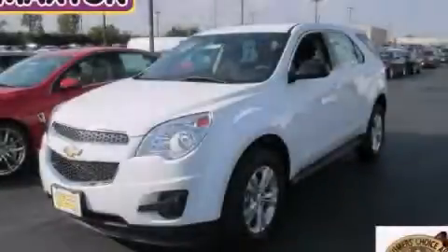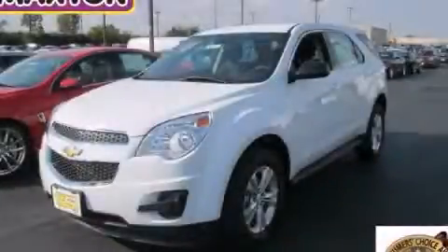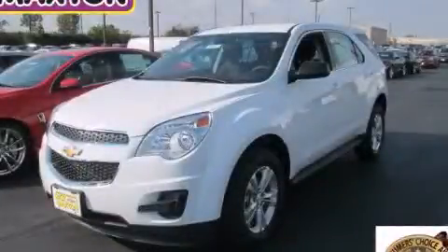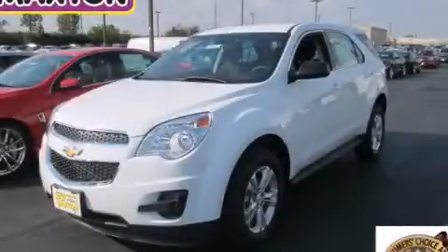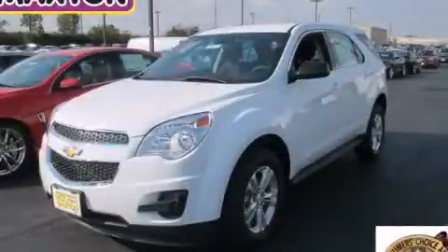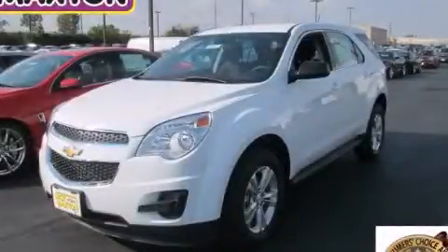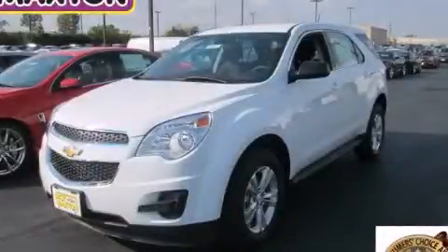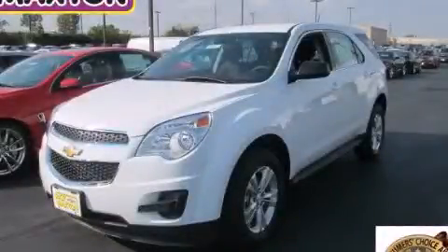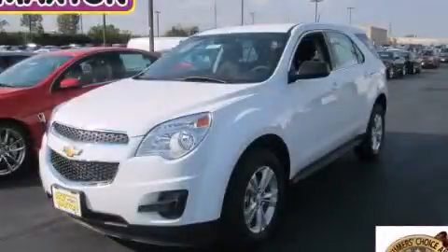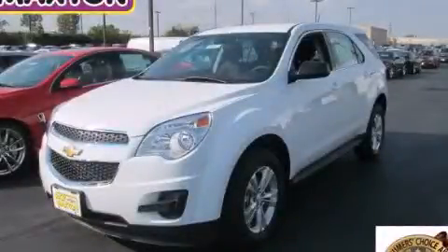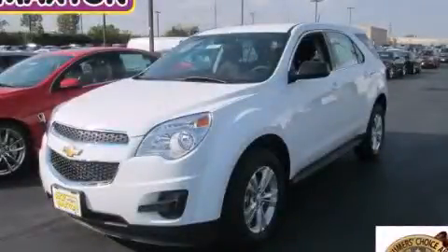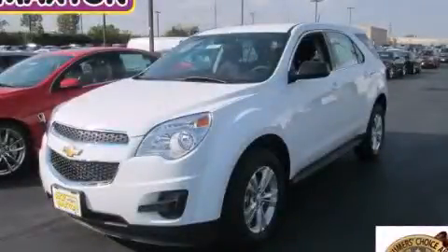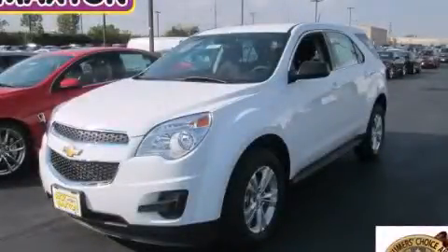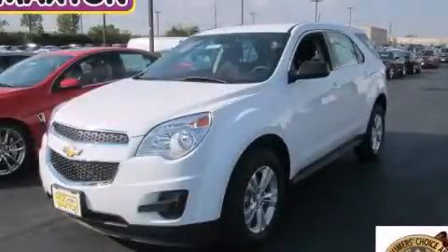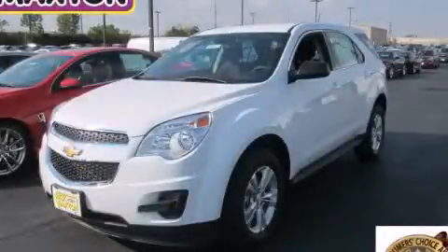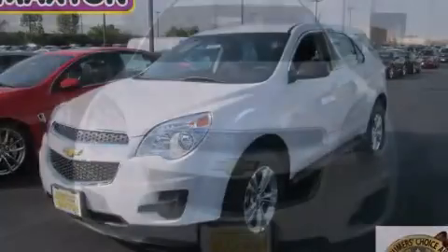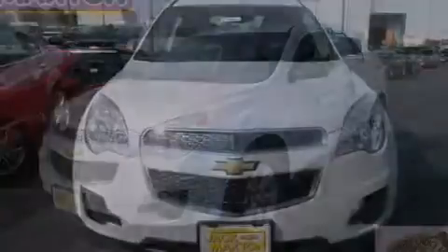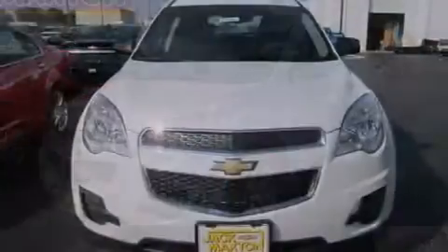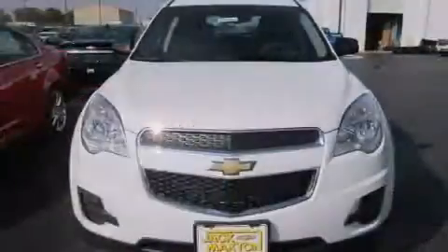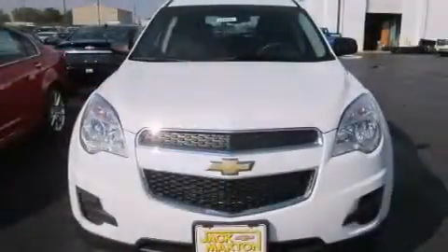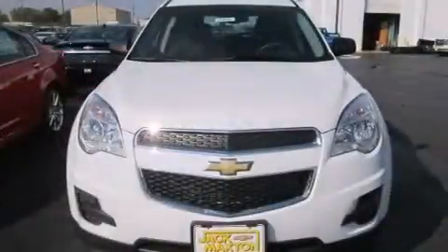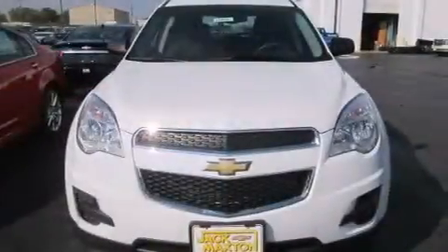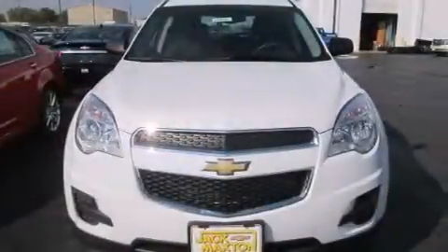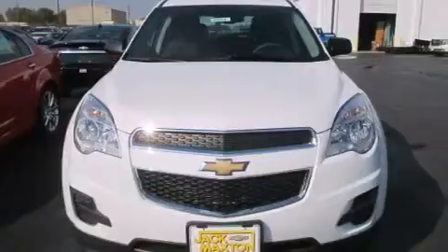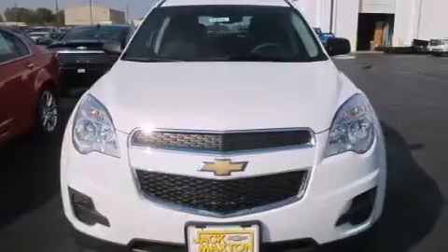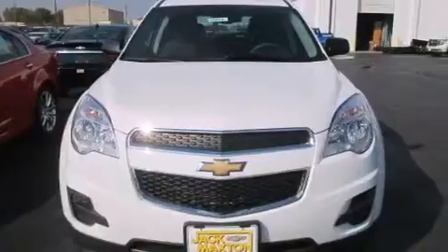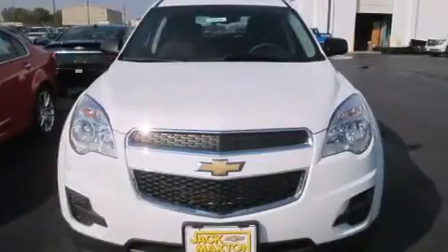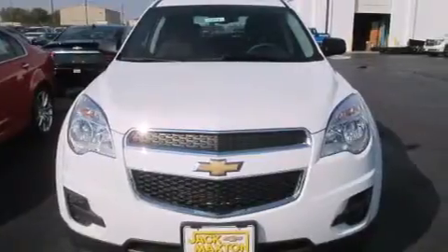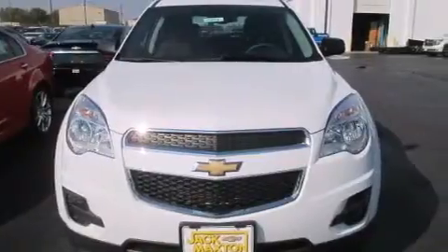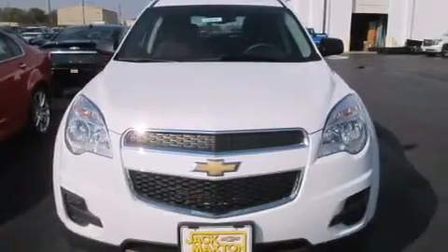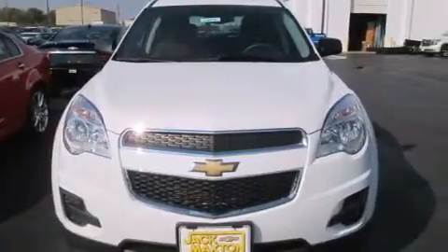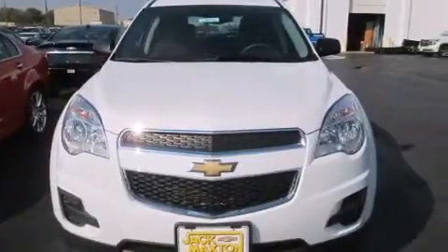This is a brand new 2015 Chevrolet Equinox, a great blend of utility, comfort, and style.